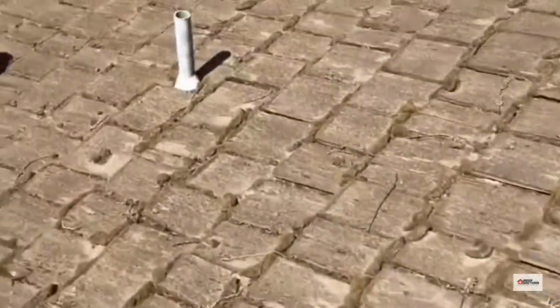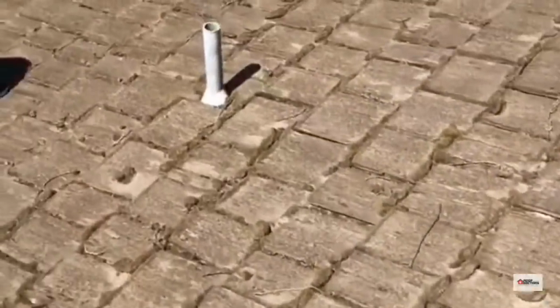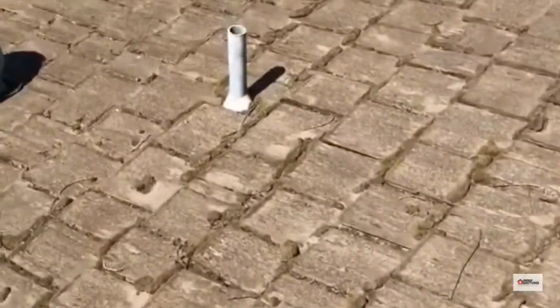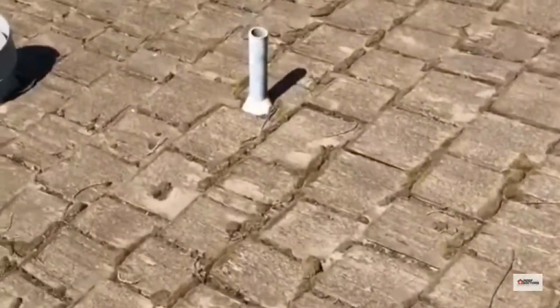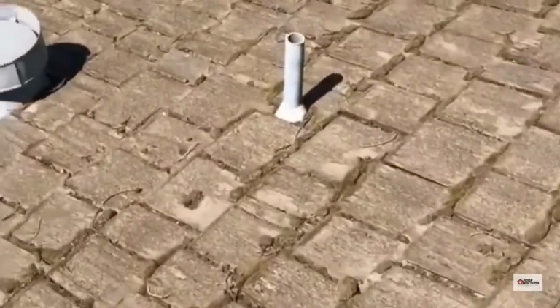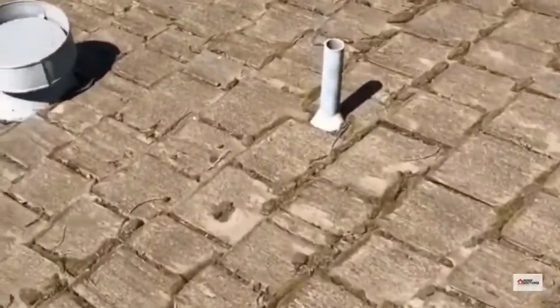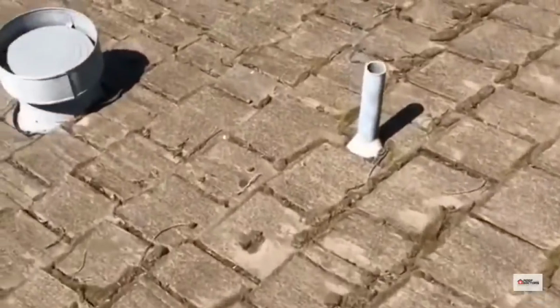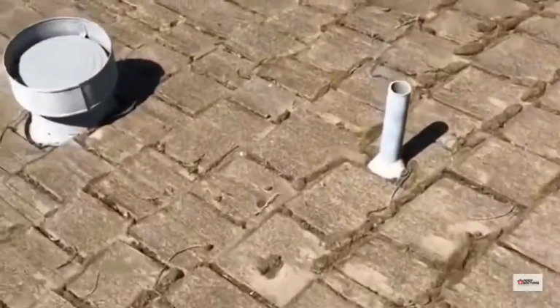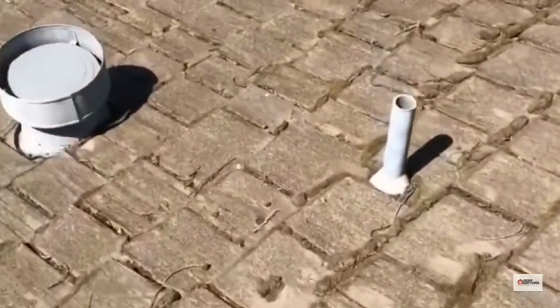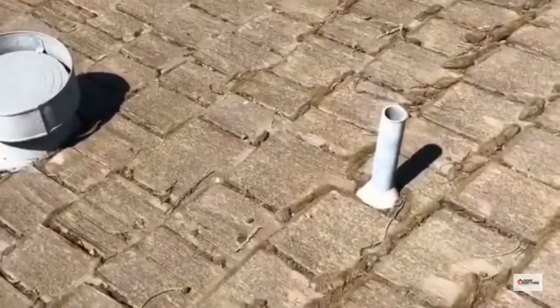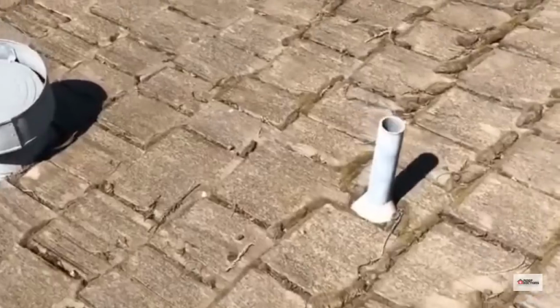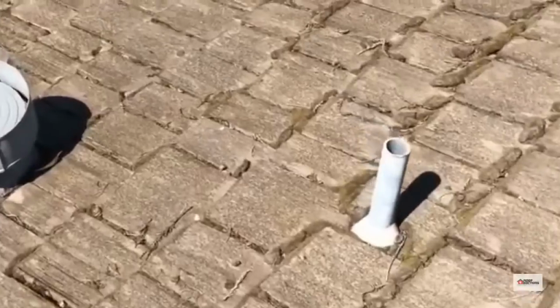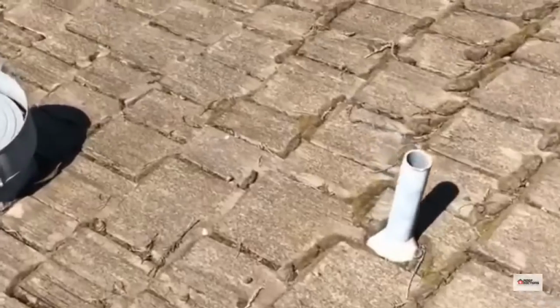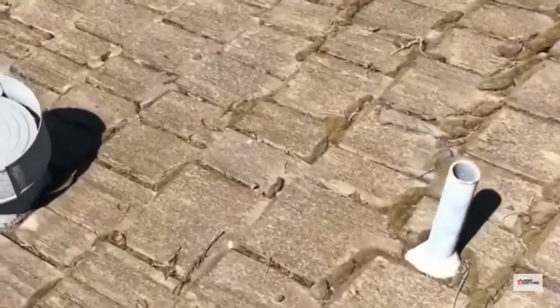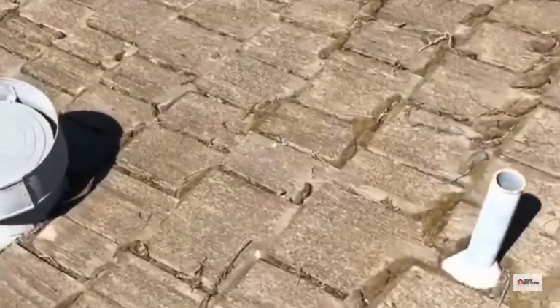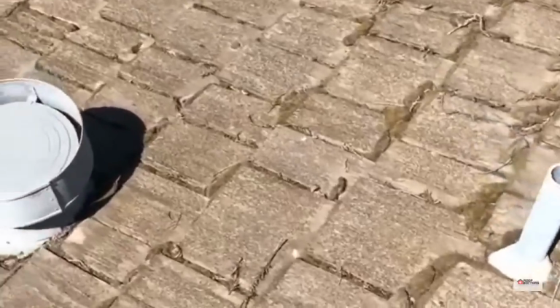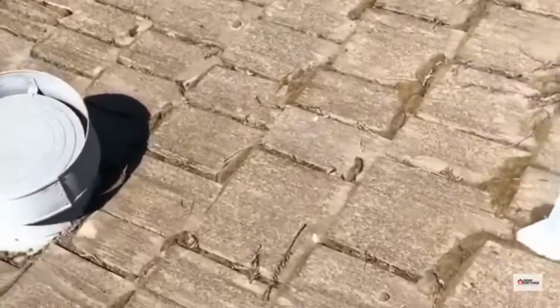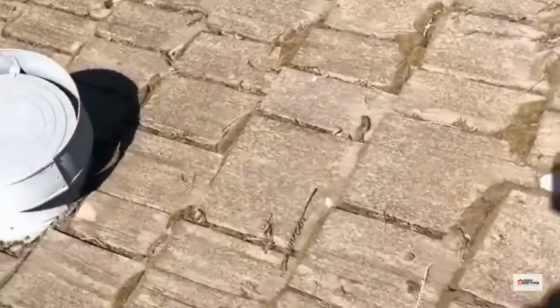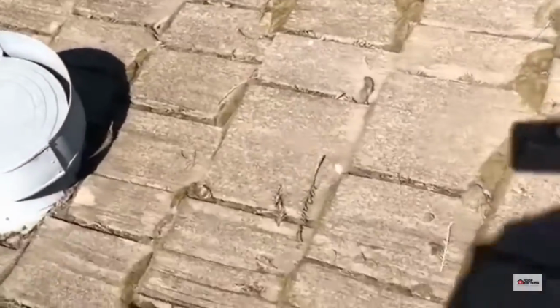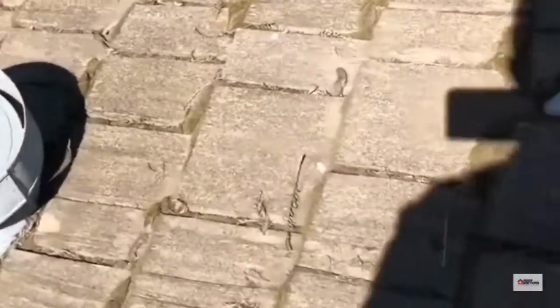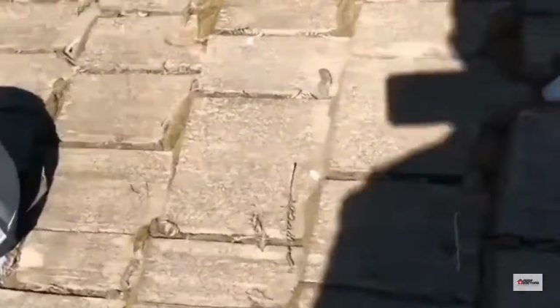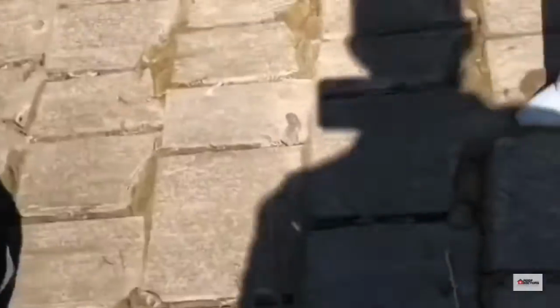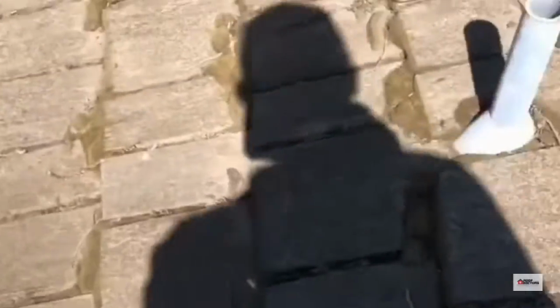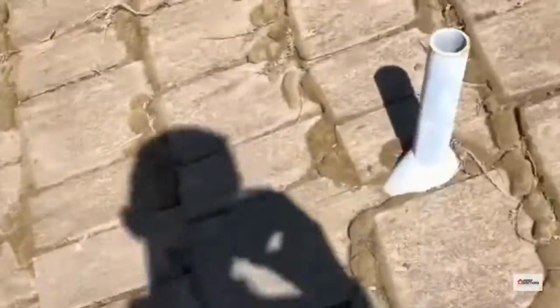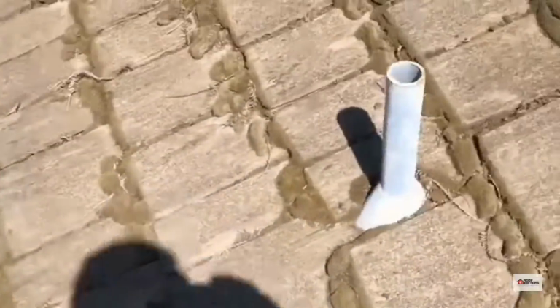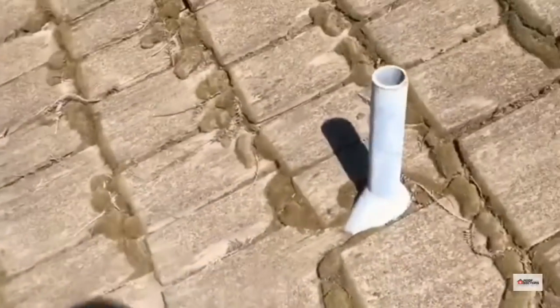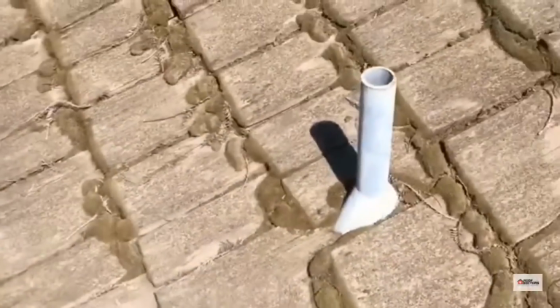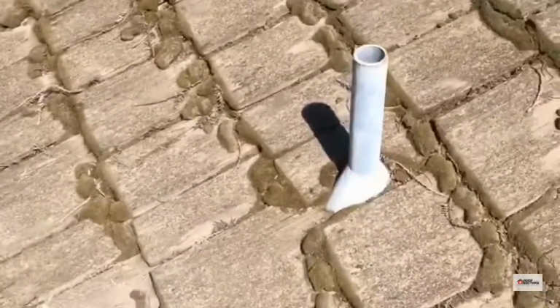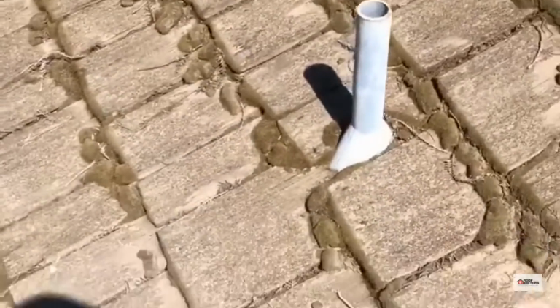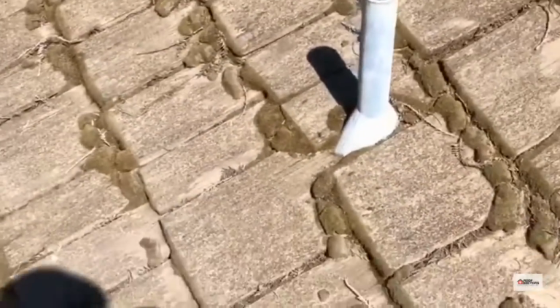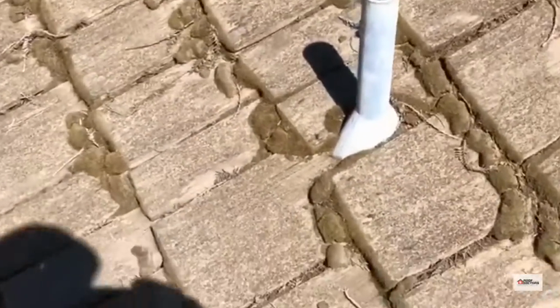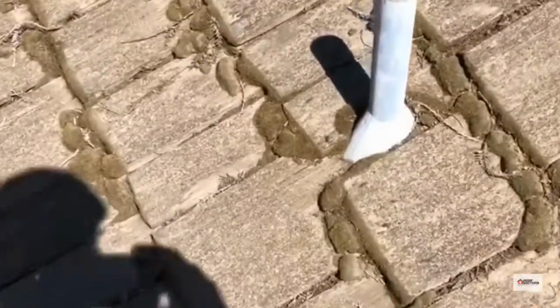No collars on these pipes. The flashings are buried, so any water goes down.